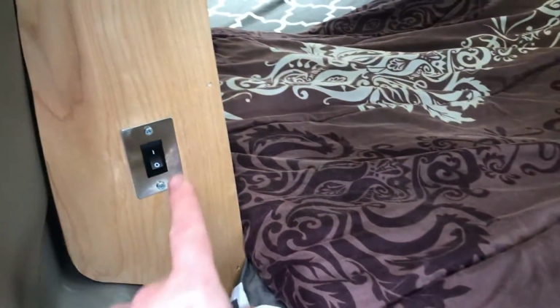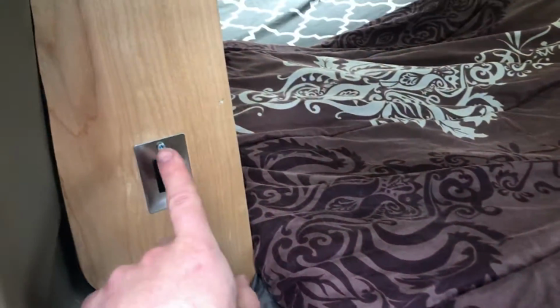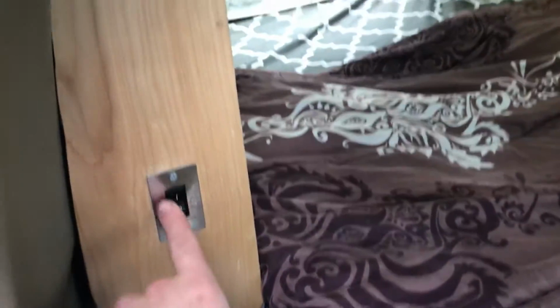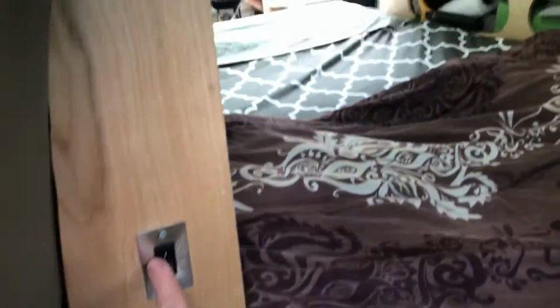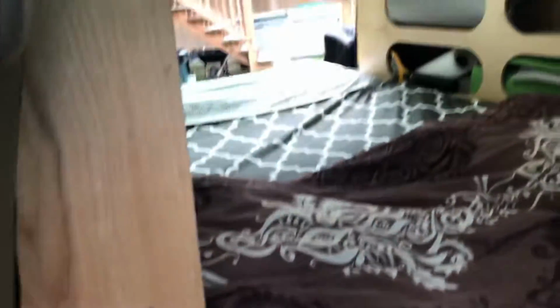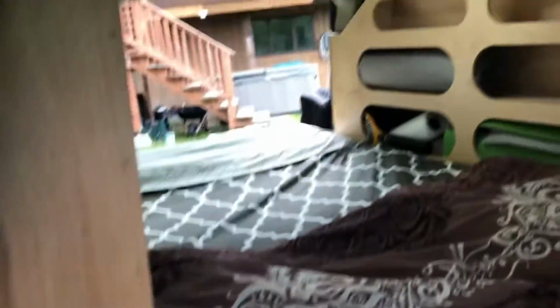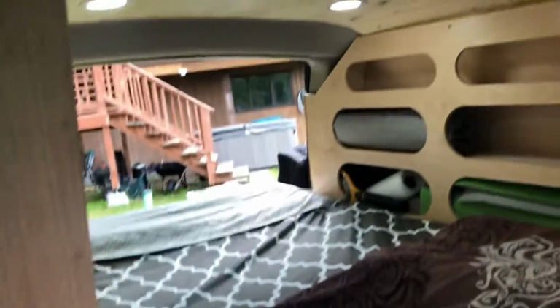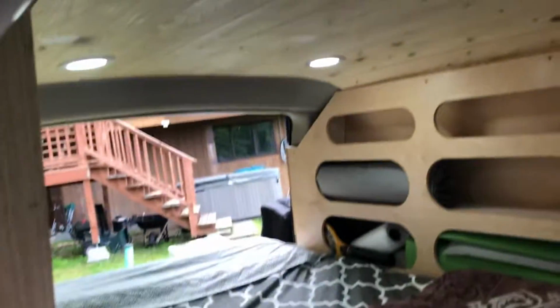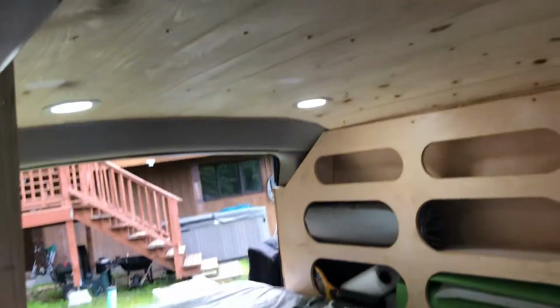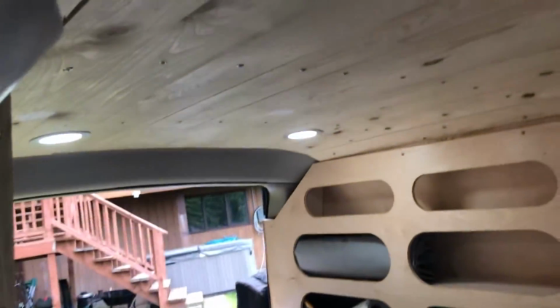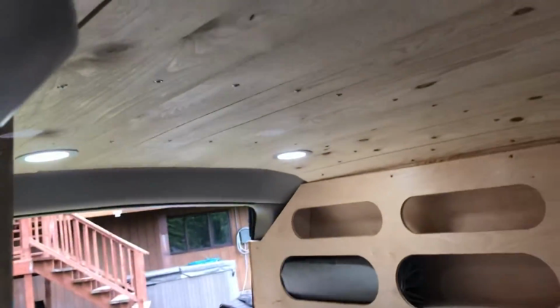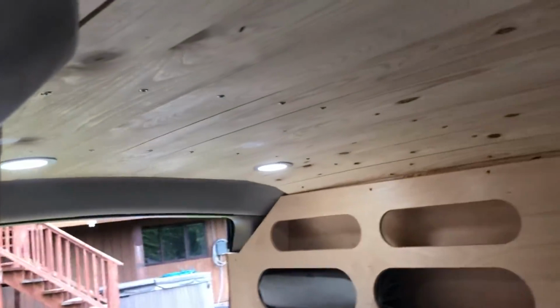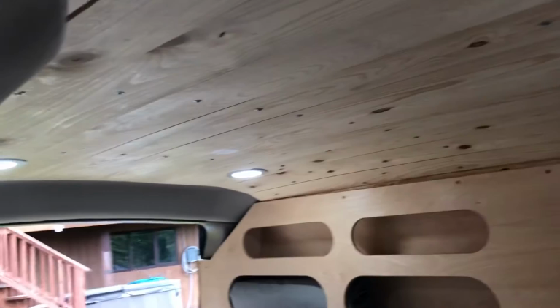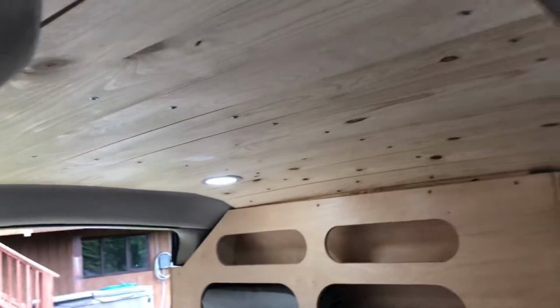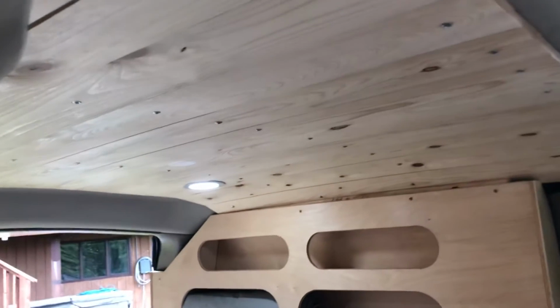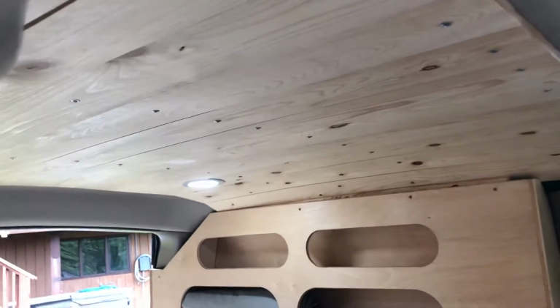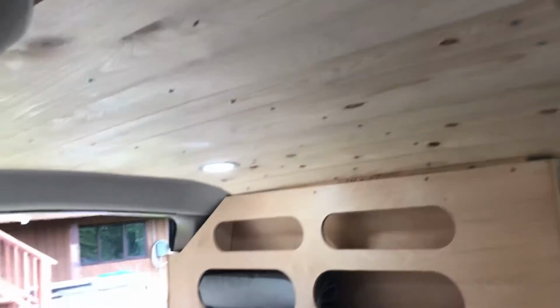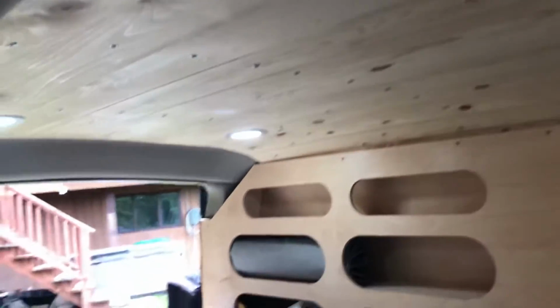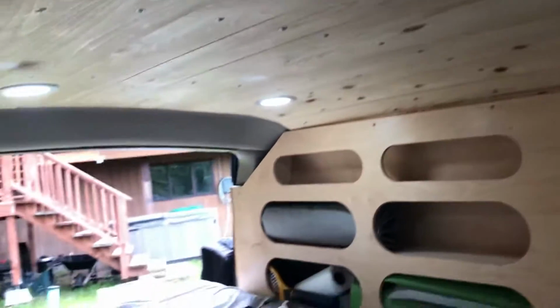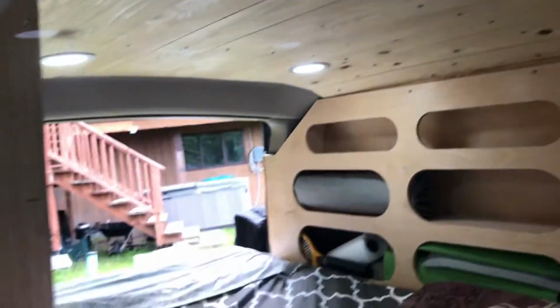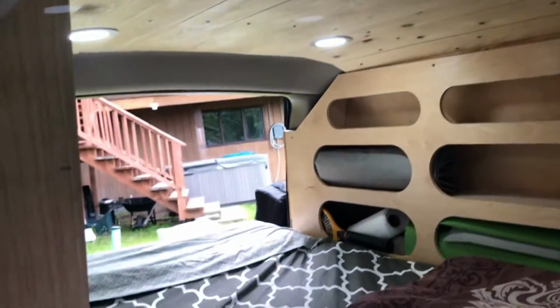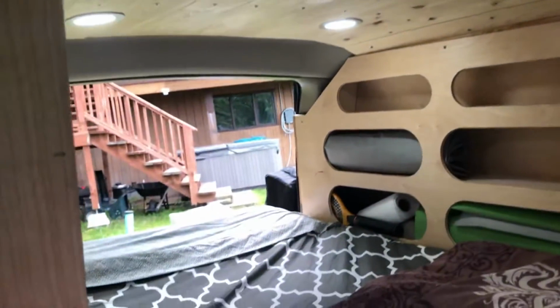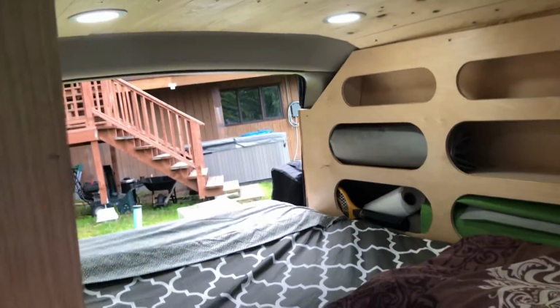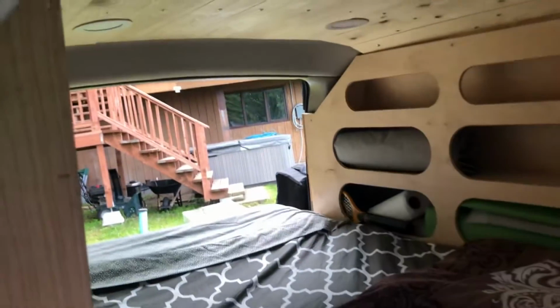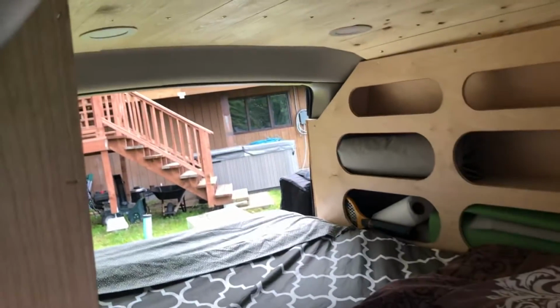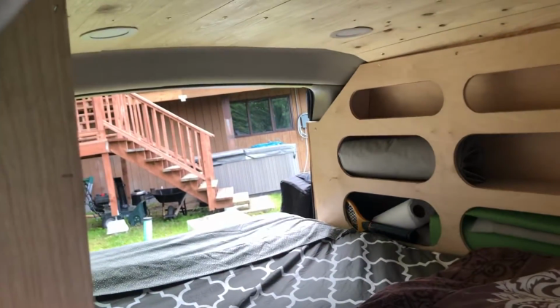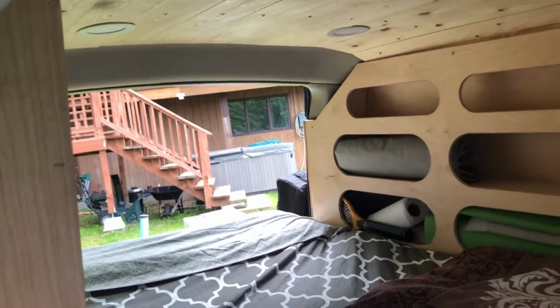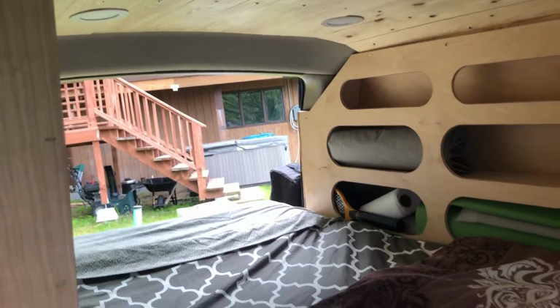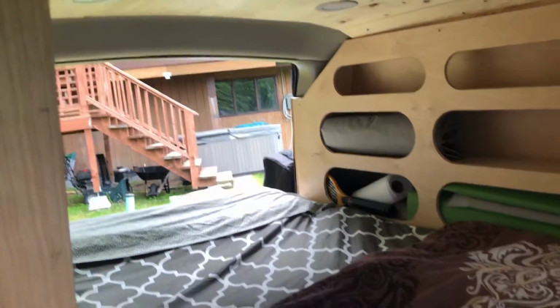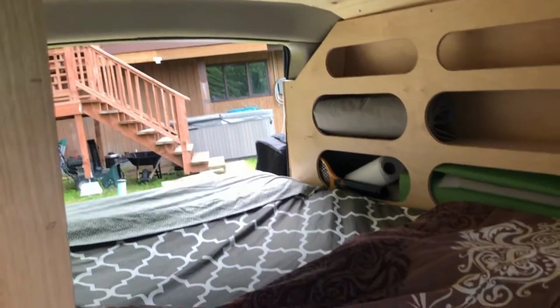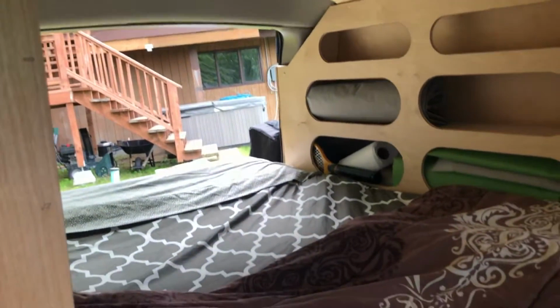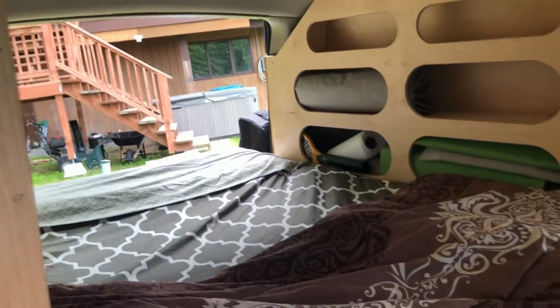This is the switch for the tongue and crew can lighting. You flip that switch on and you have light.